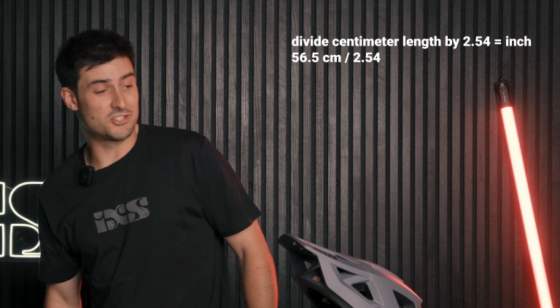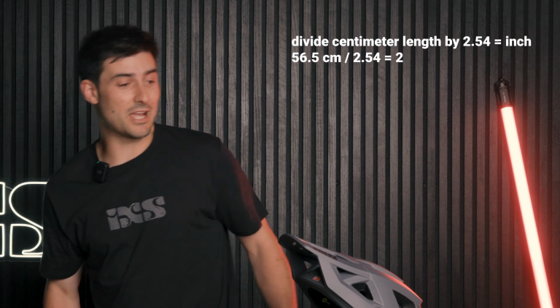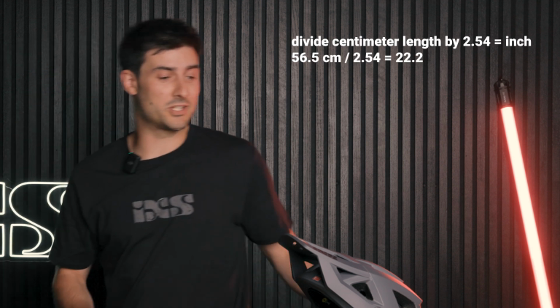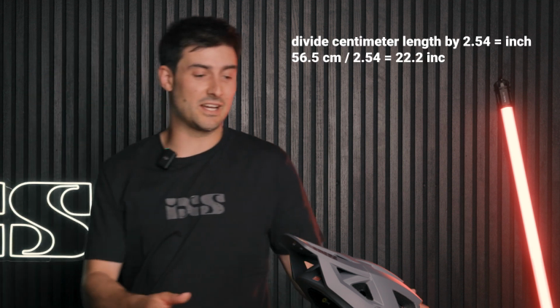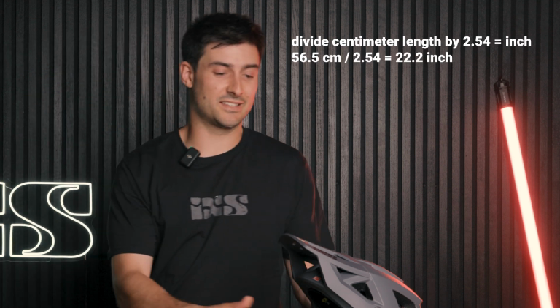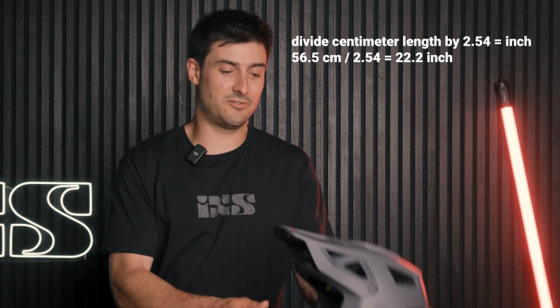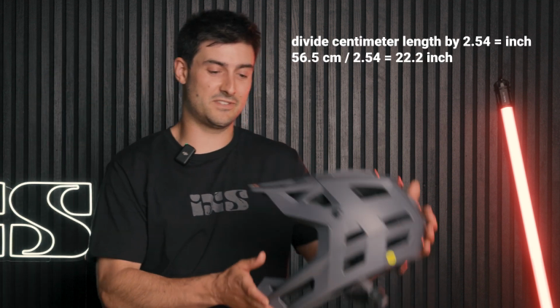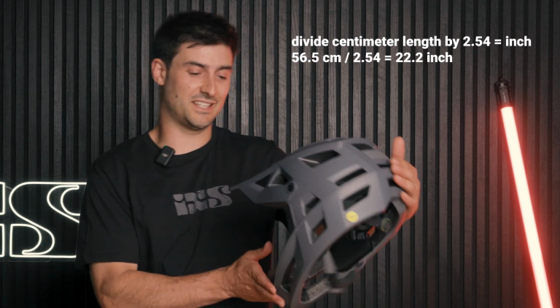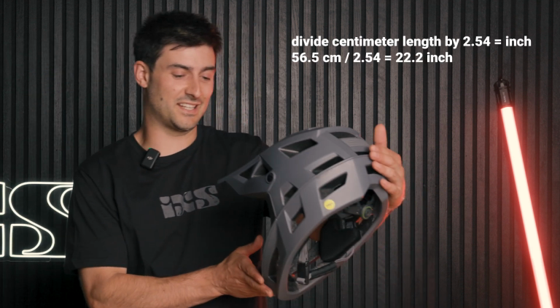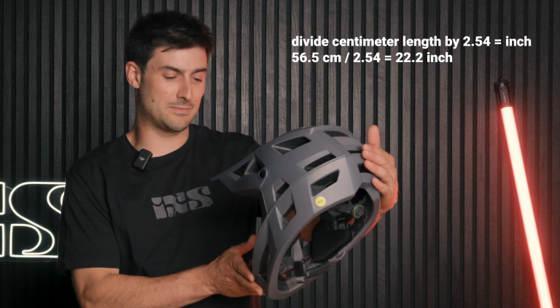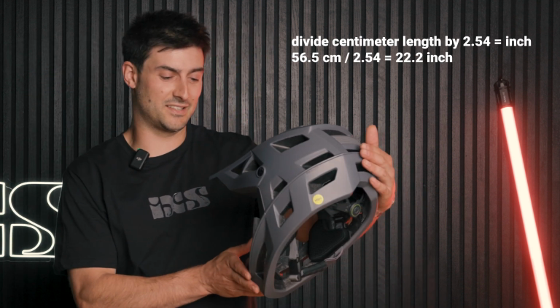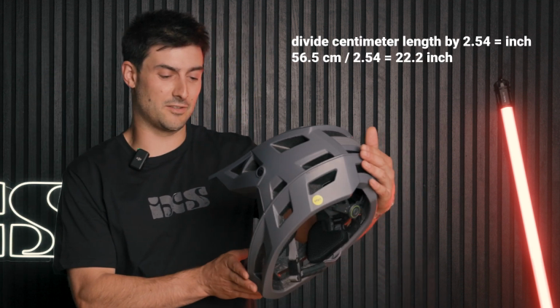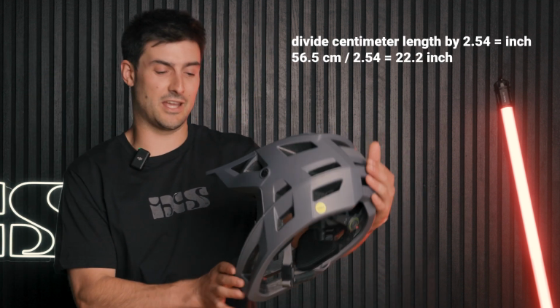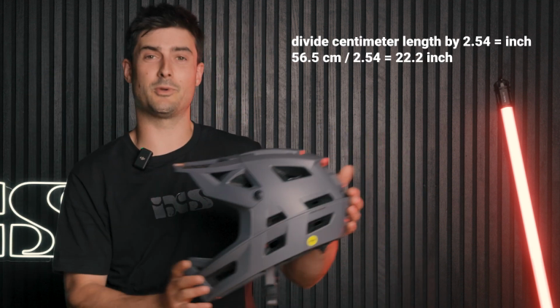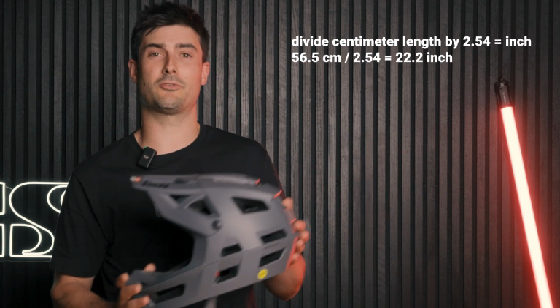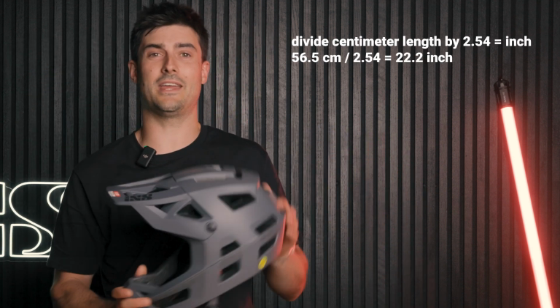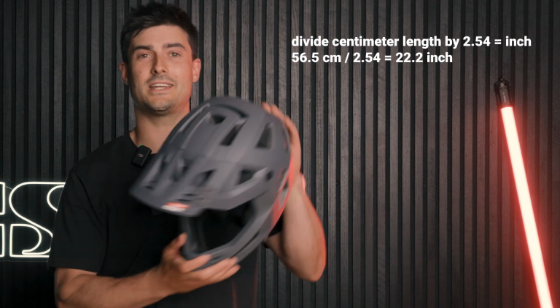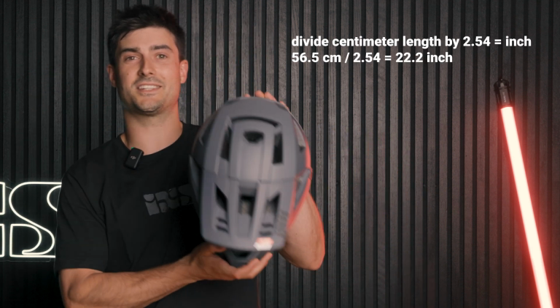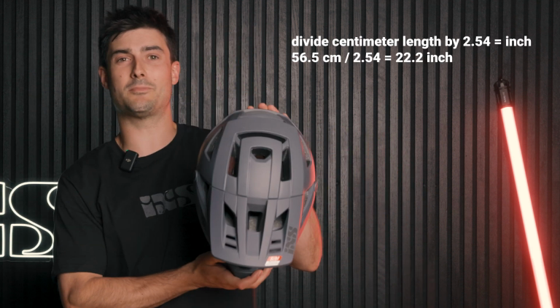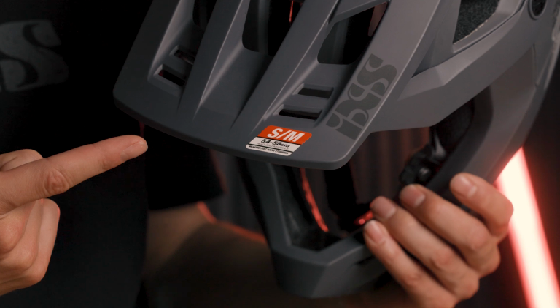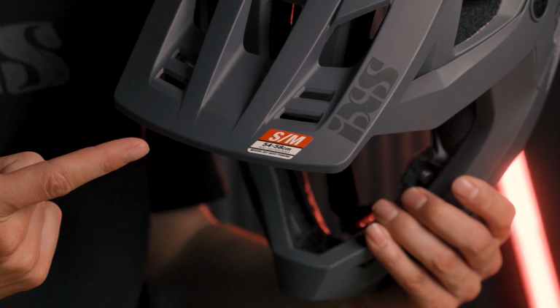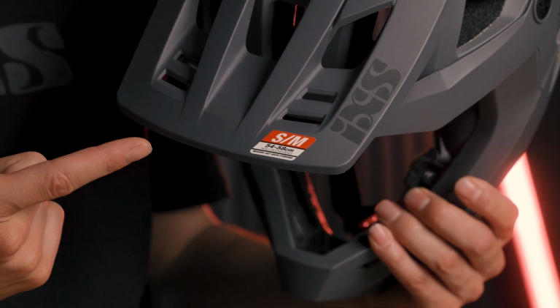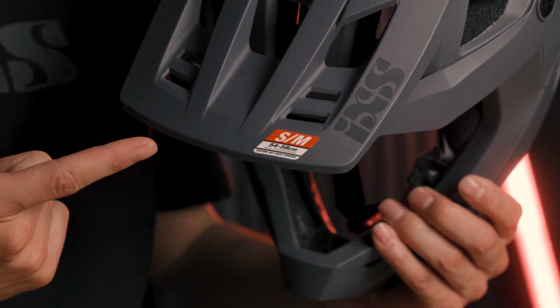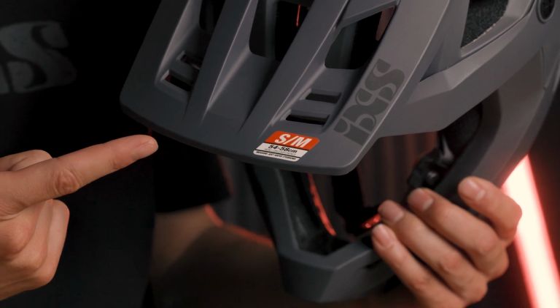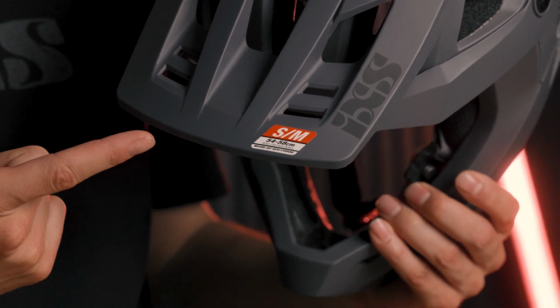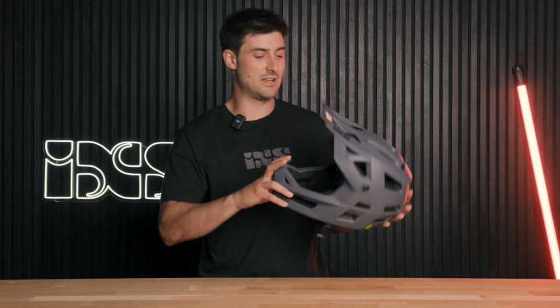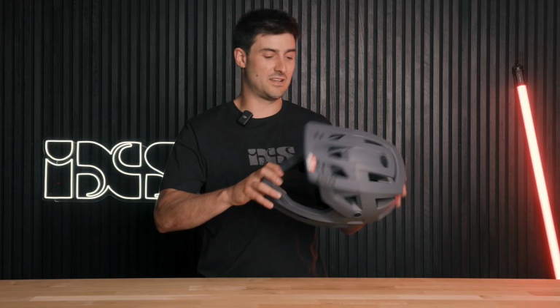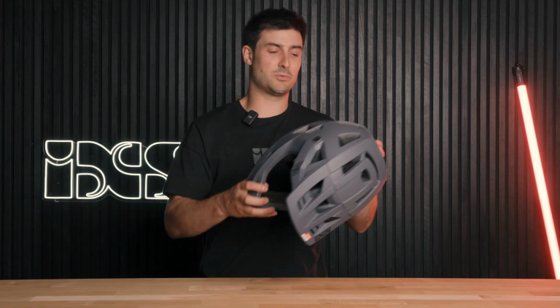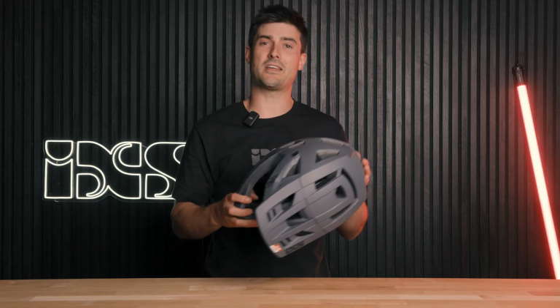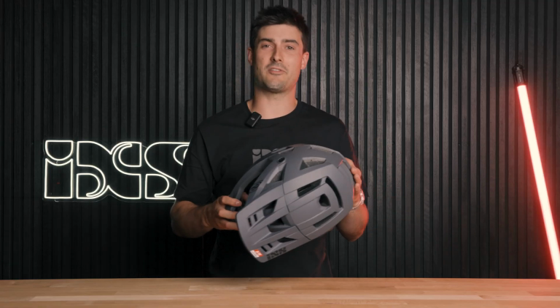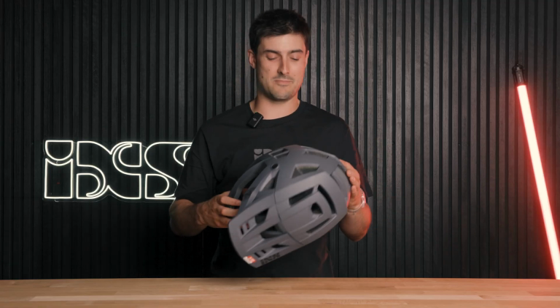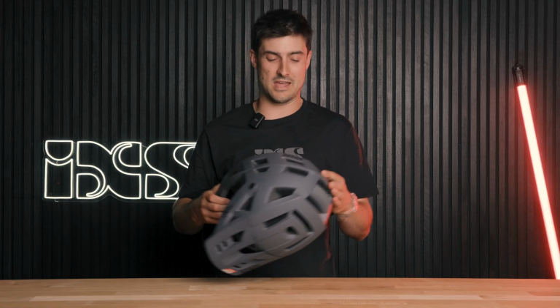So check which size 56 centimeters is going to fit in, which for me is a small slash medium. So we'll start from there.